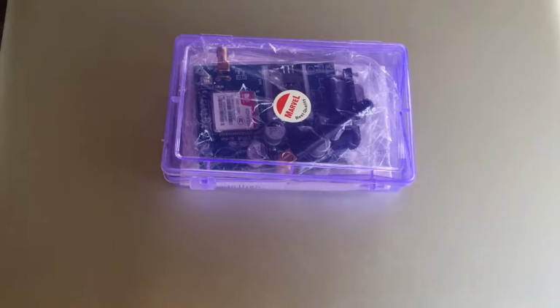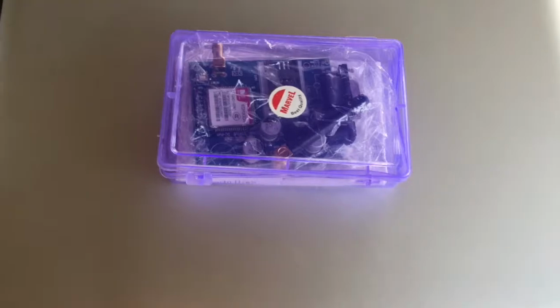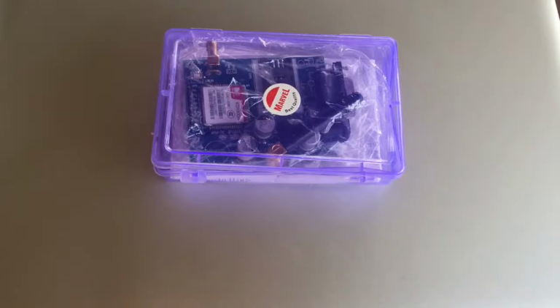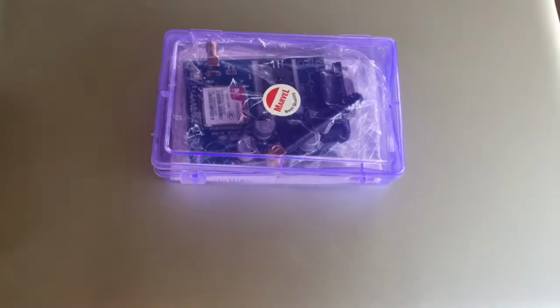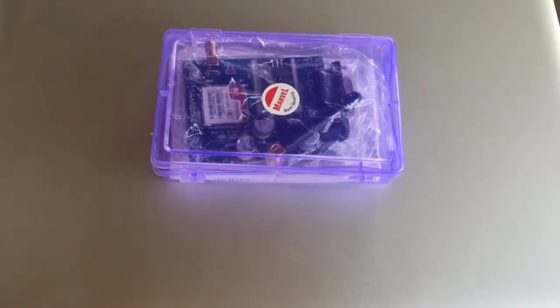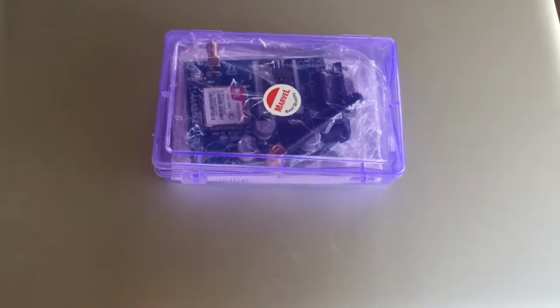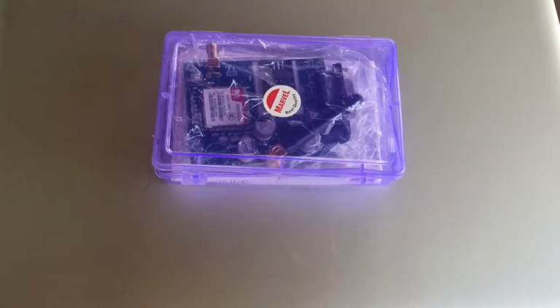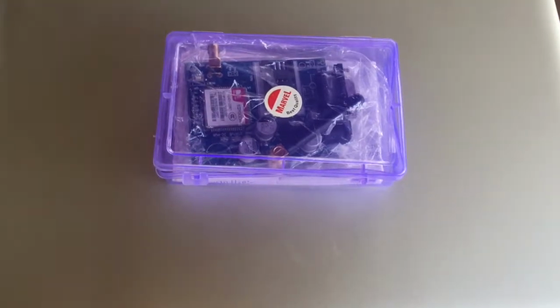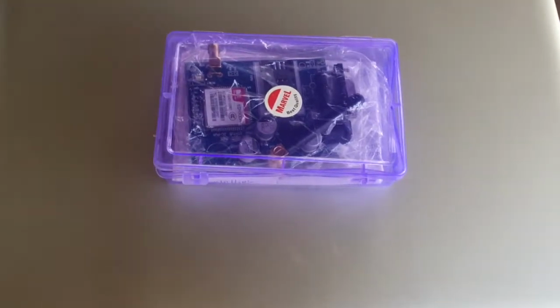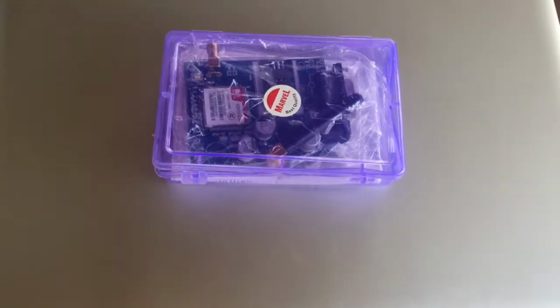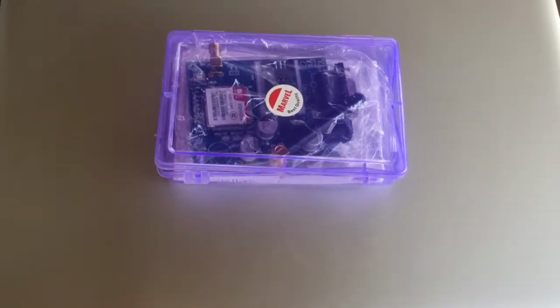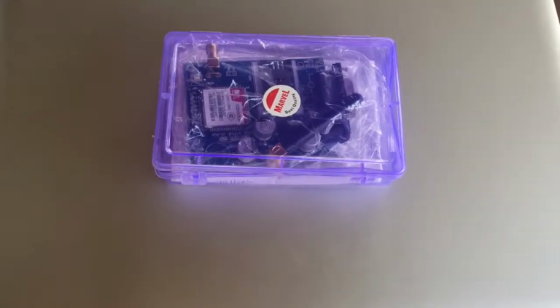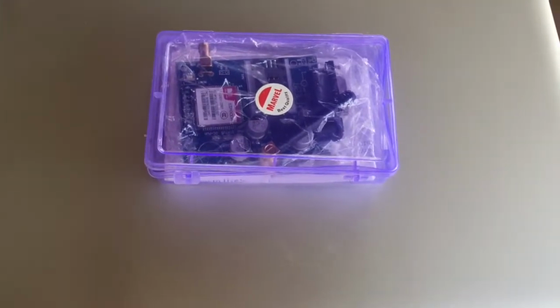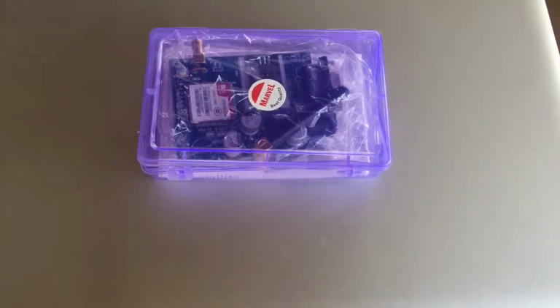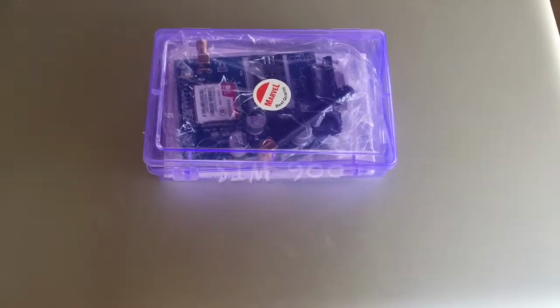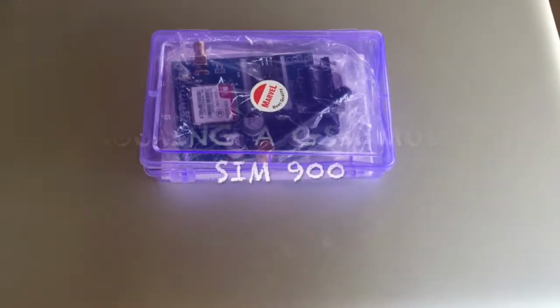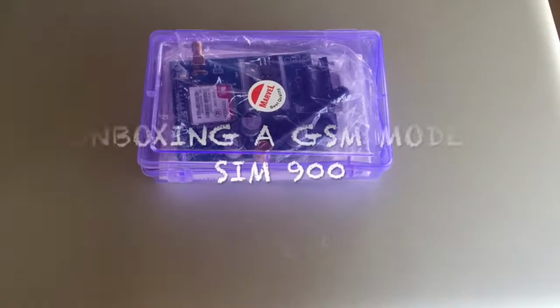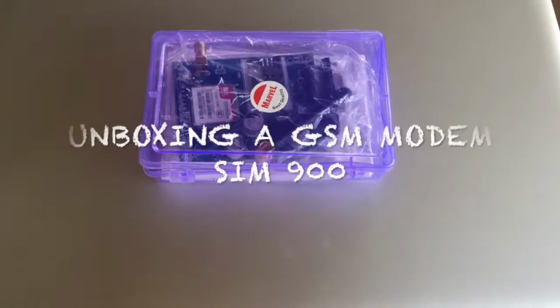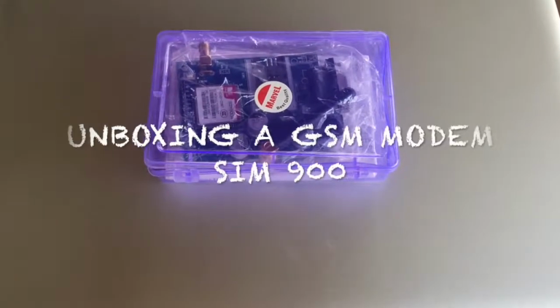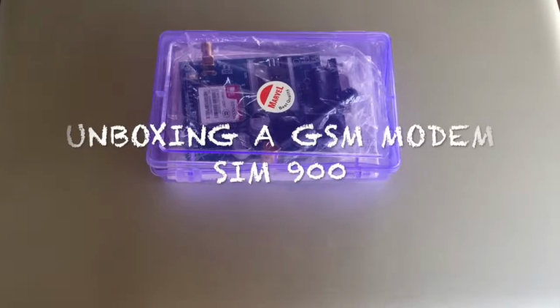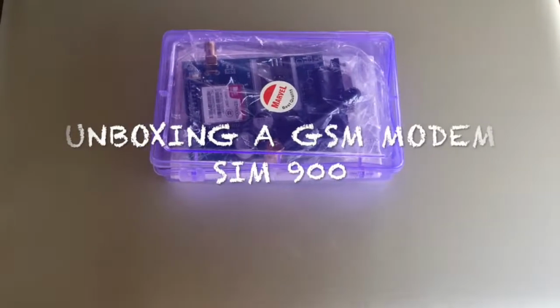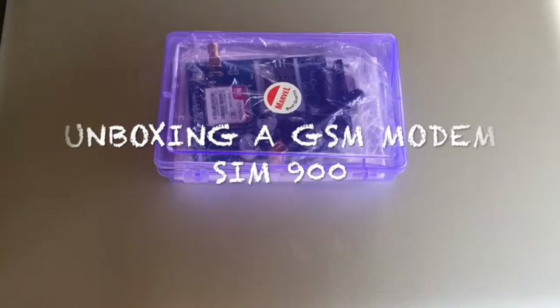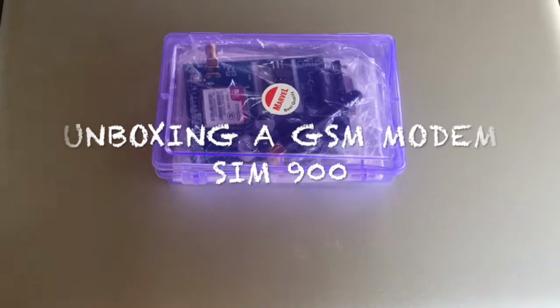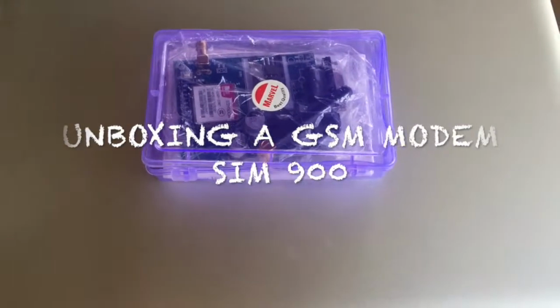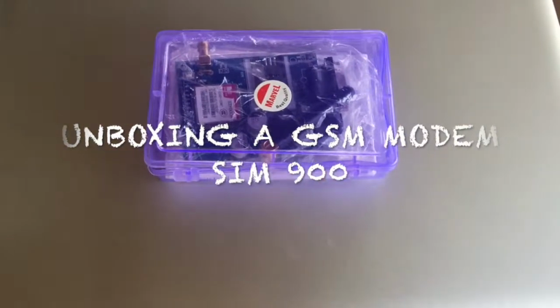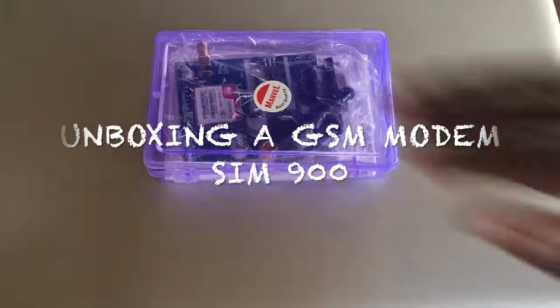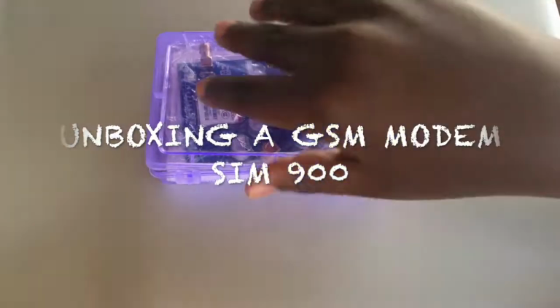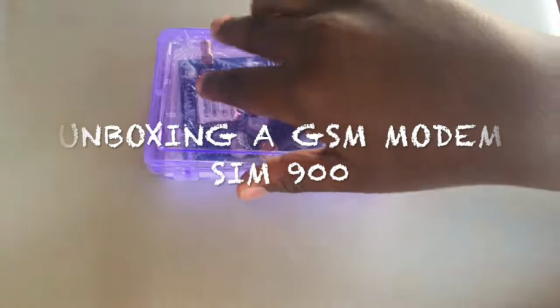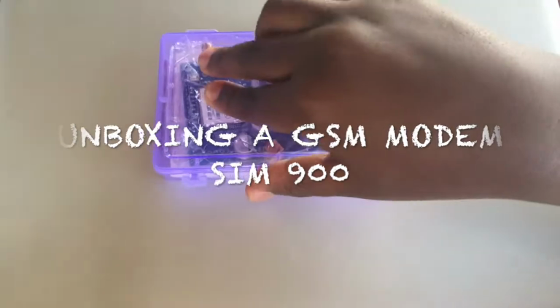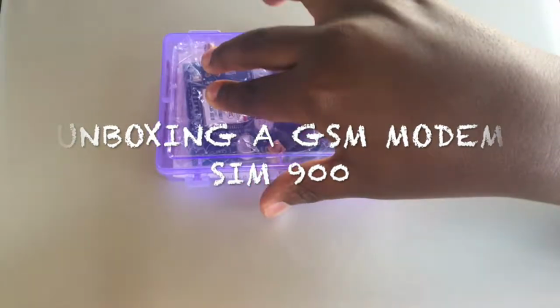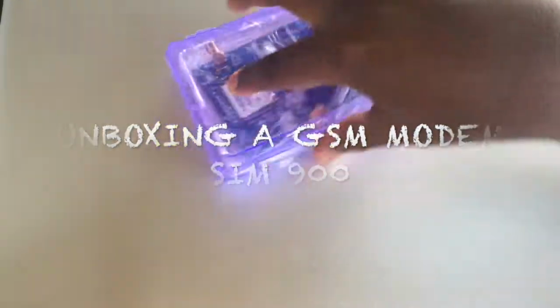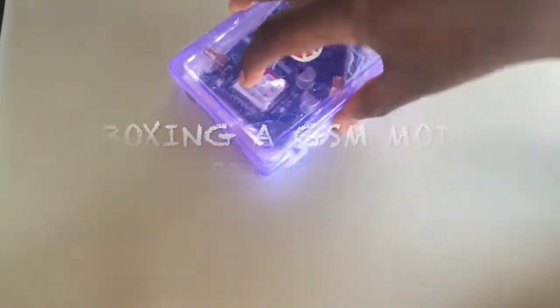Welcome back to our channel. In this video, I will be unboxing a GSM module, SIM 900.